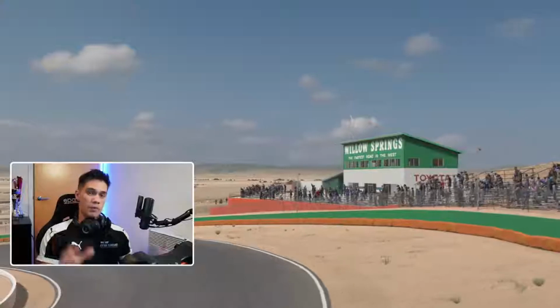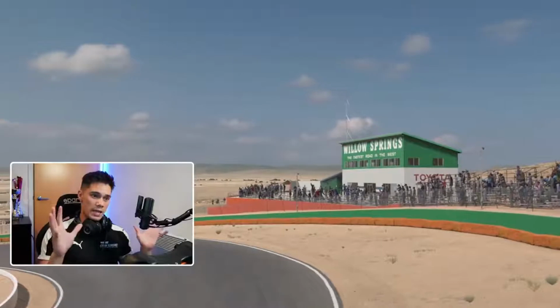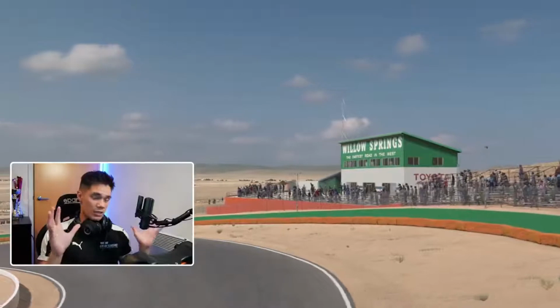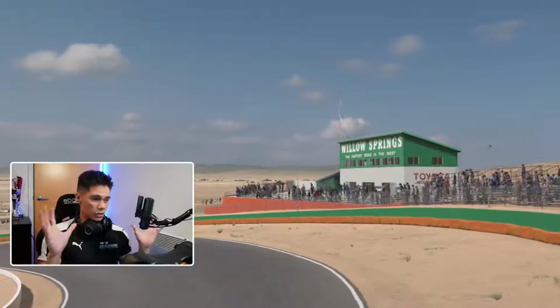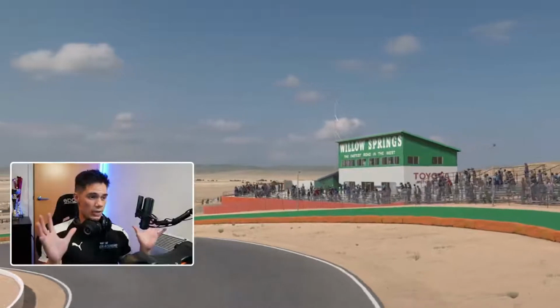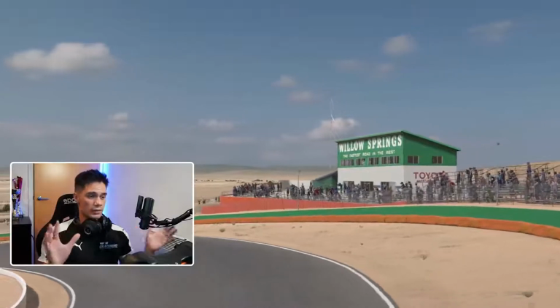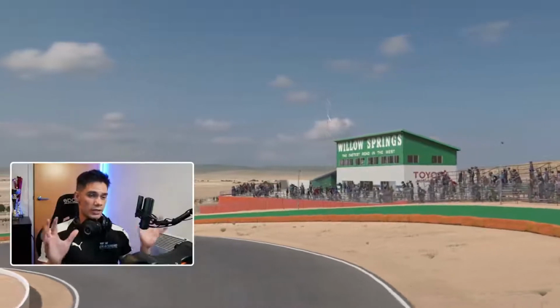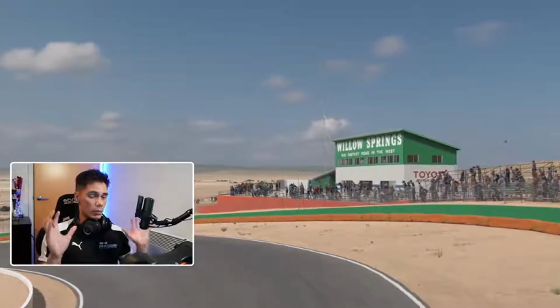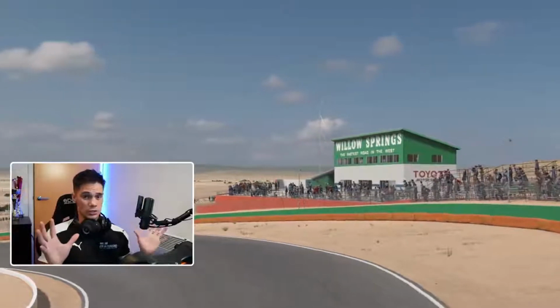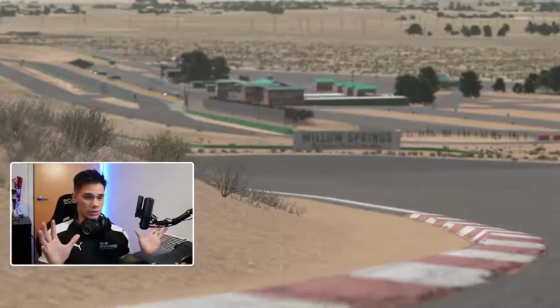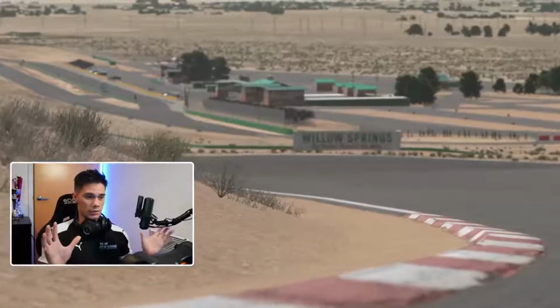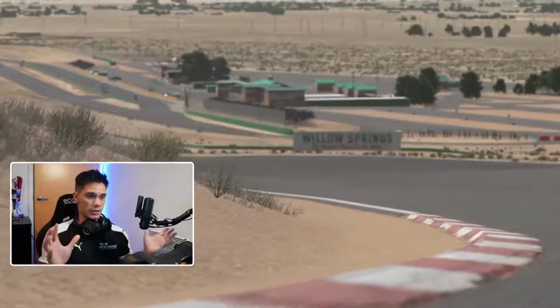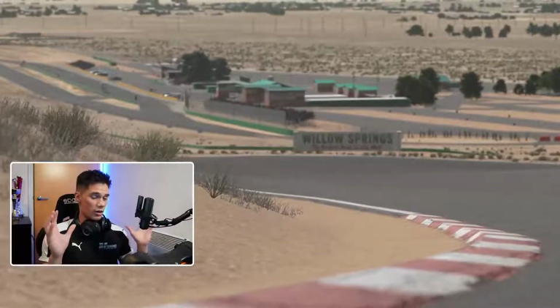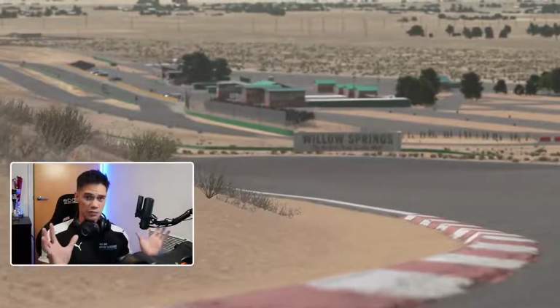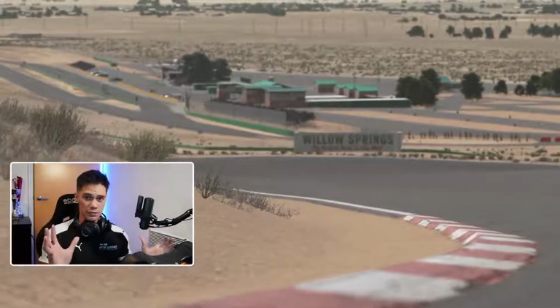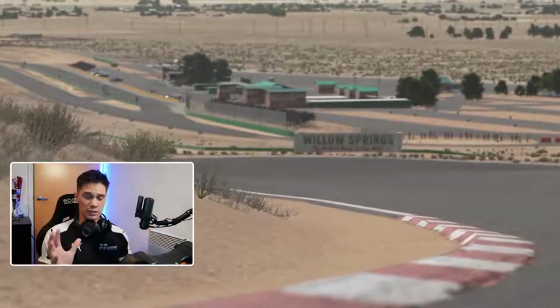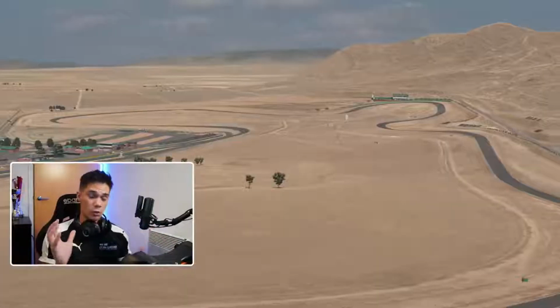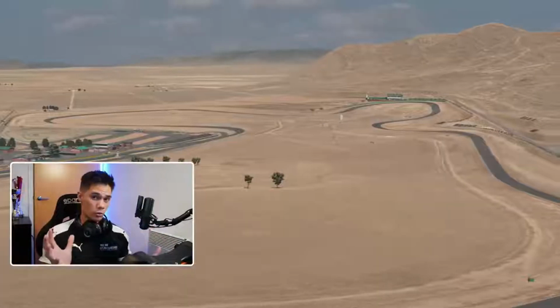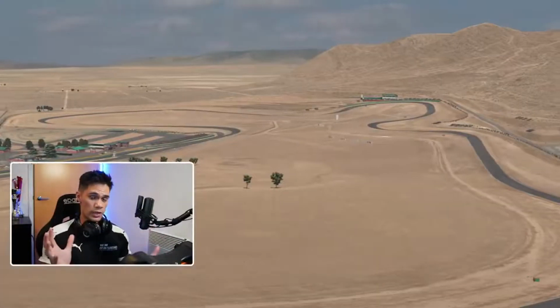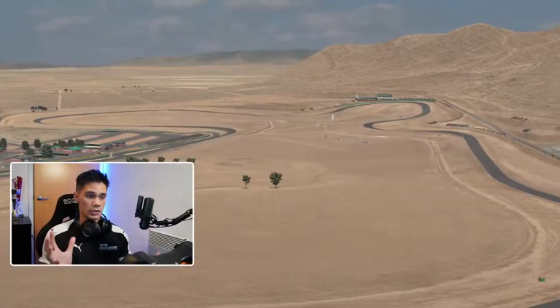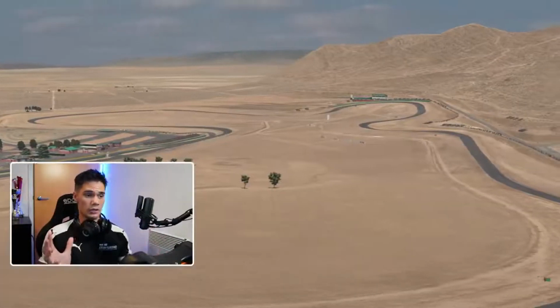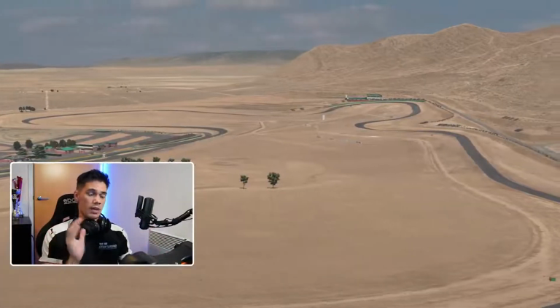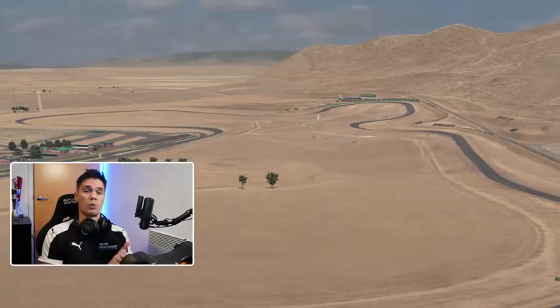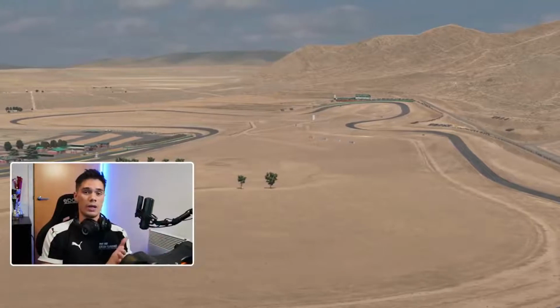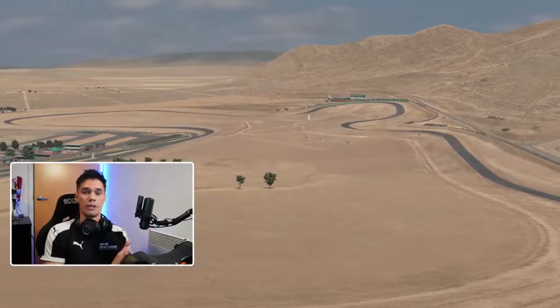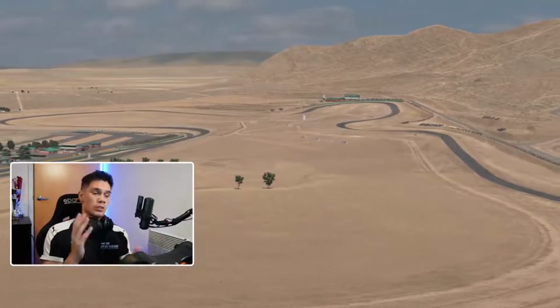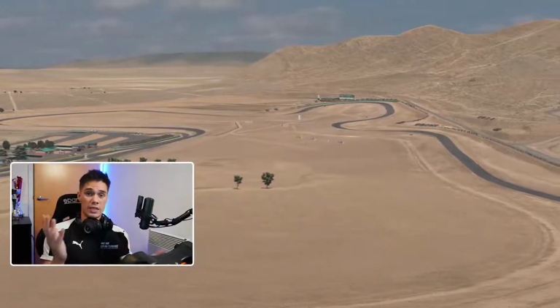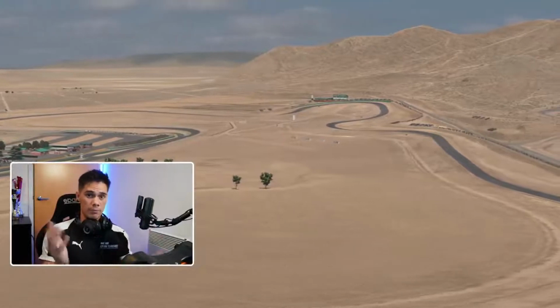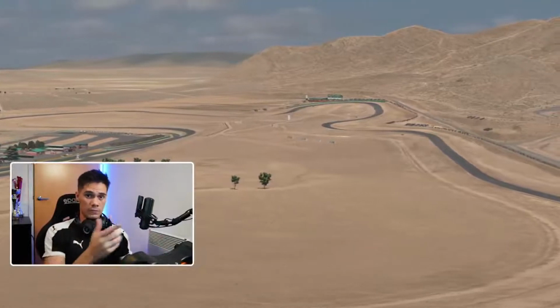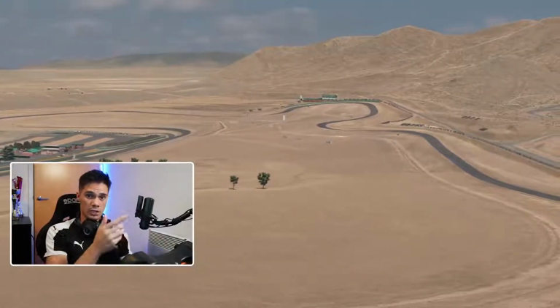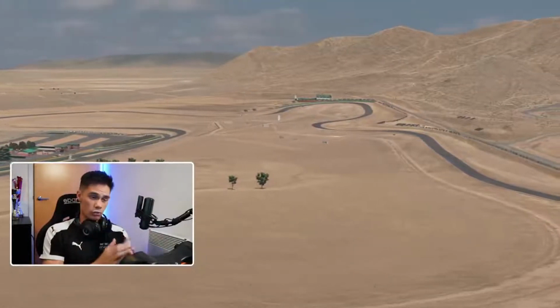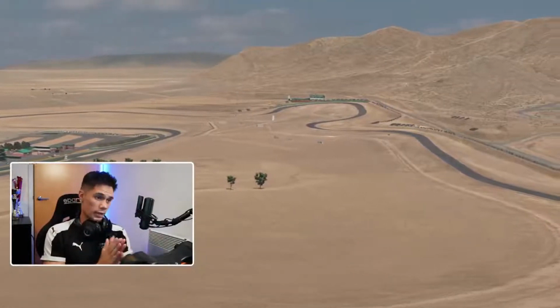And for me, this track is ominous. It's very unforgiving. It's old school in nature, but that's why we love it. So with that said, let's jump straight in.